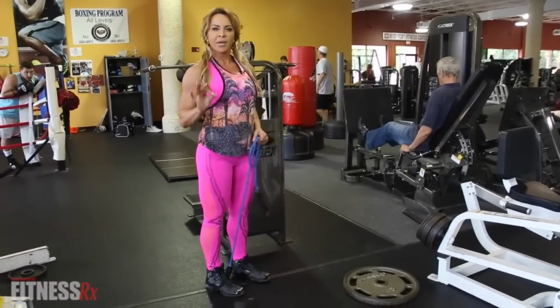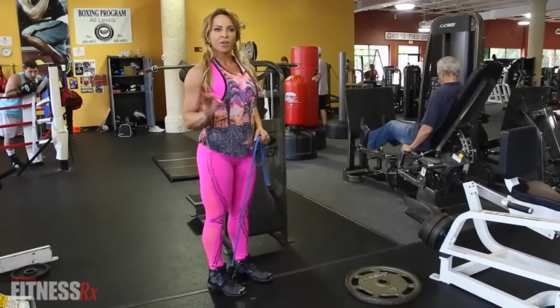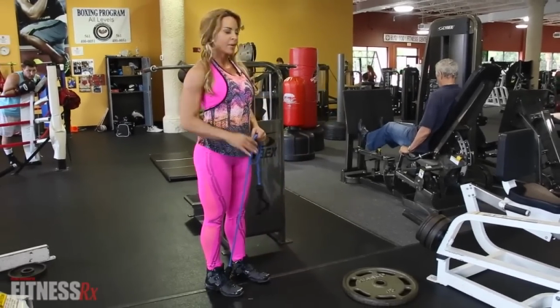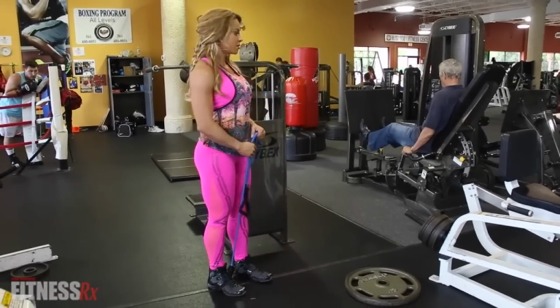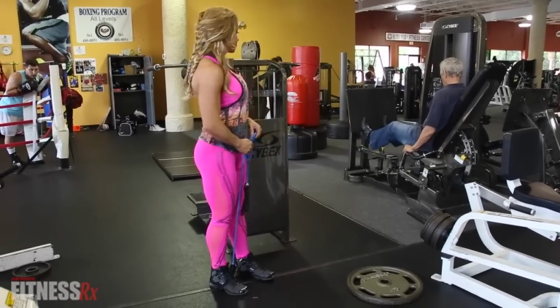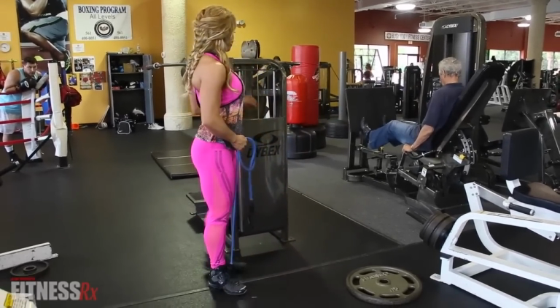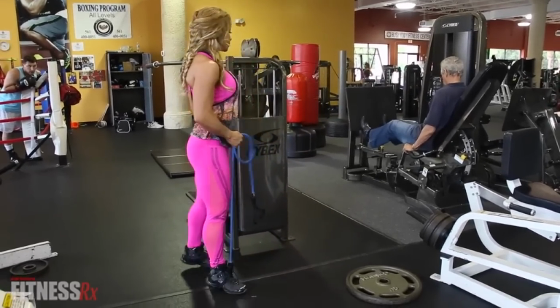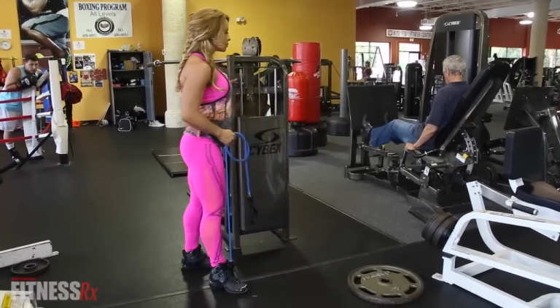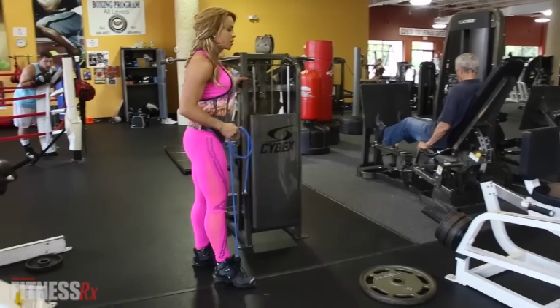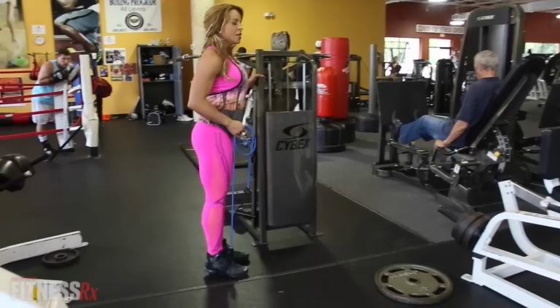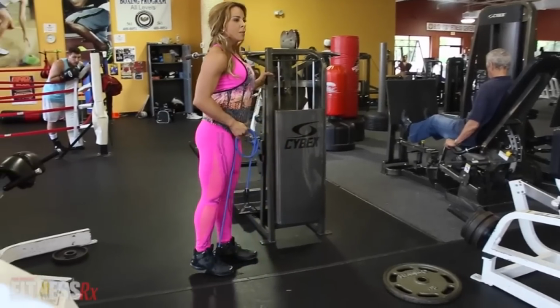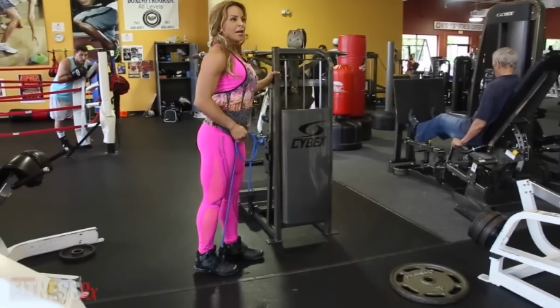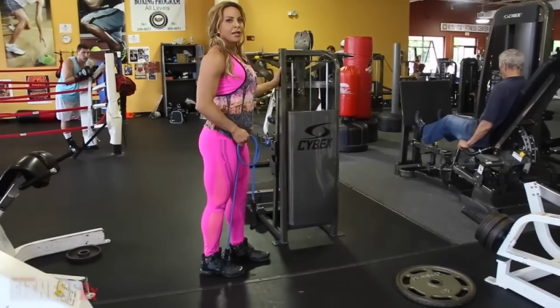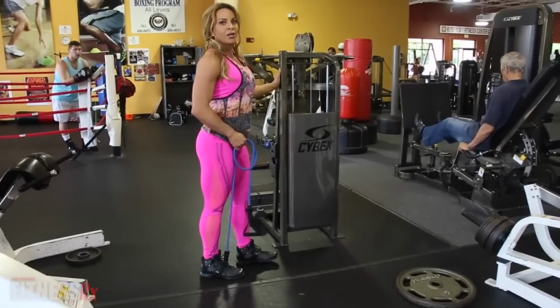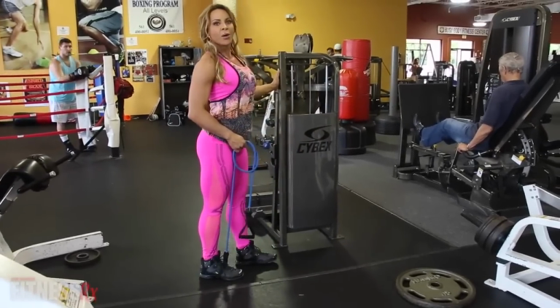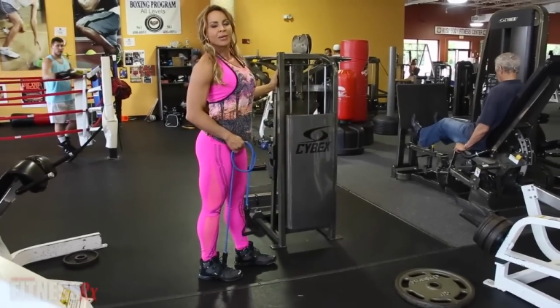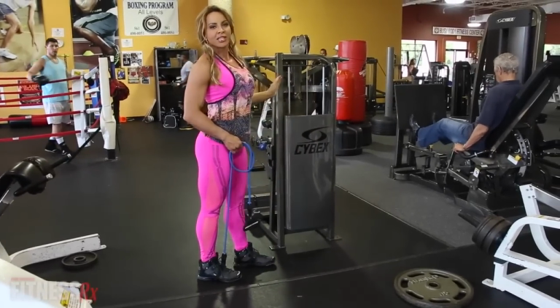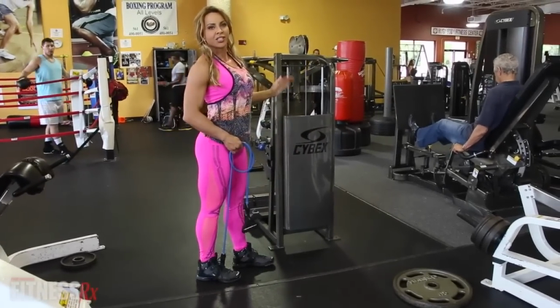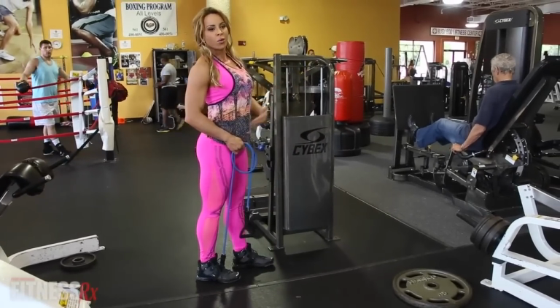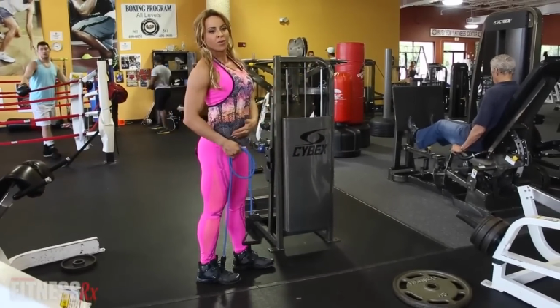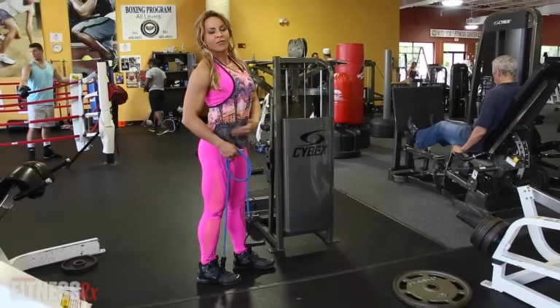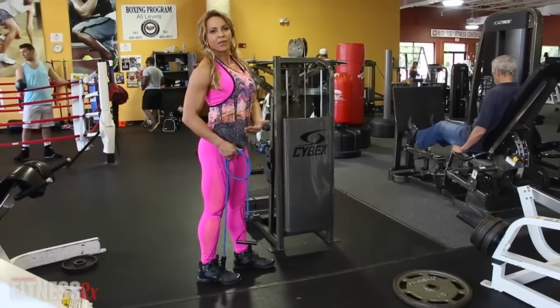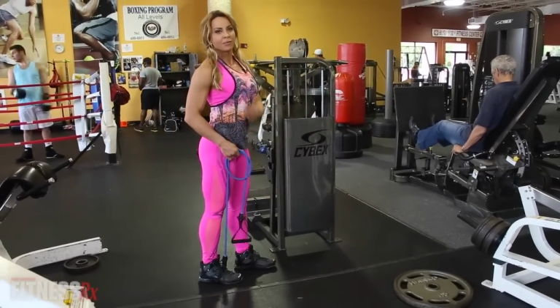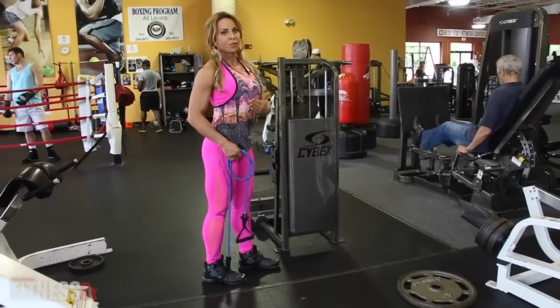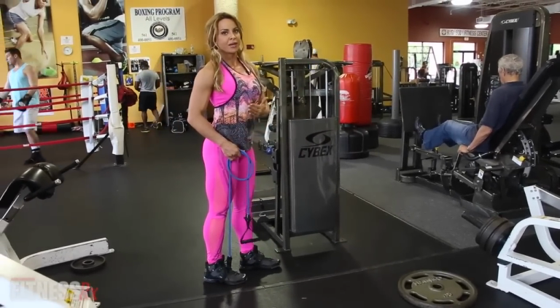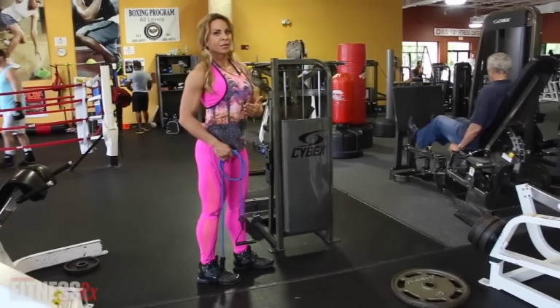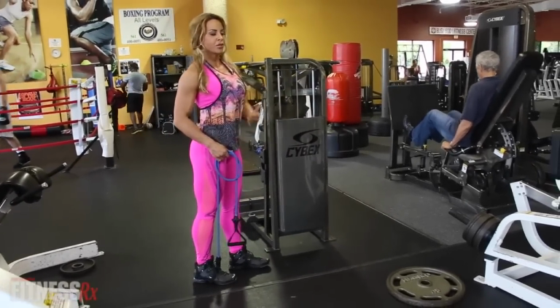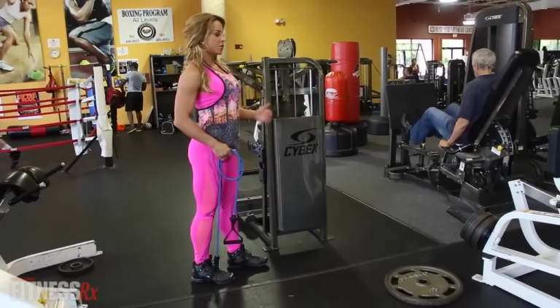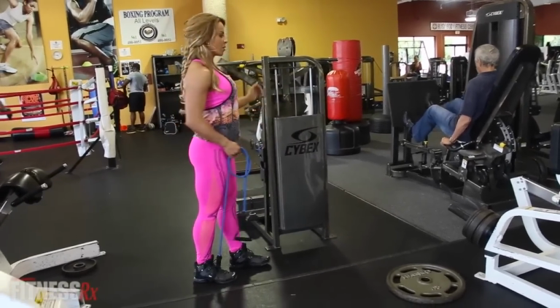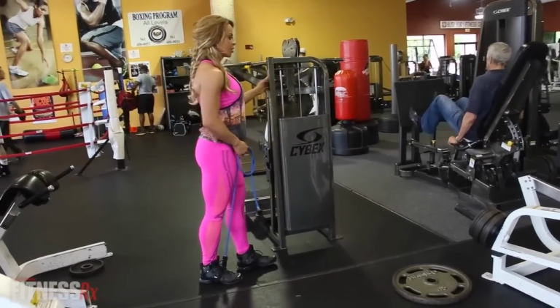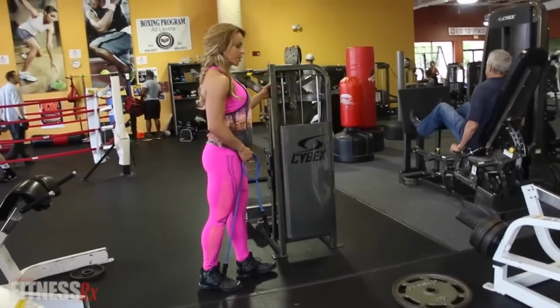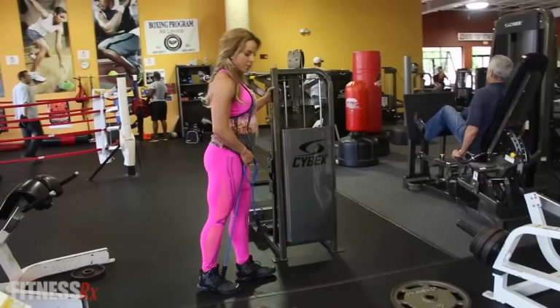Not big movements, but no hip extension or movement from the hip should be a big move. So let me show you.